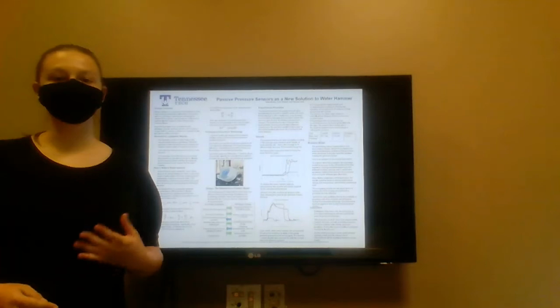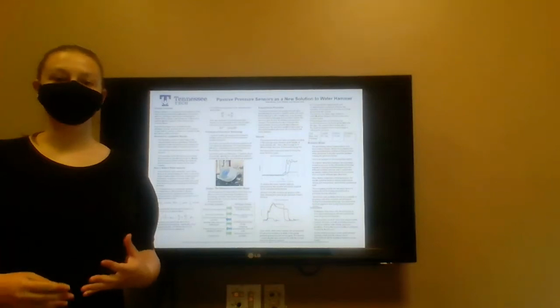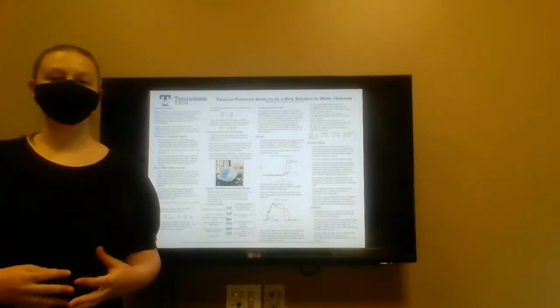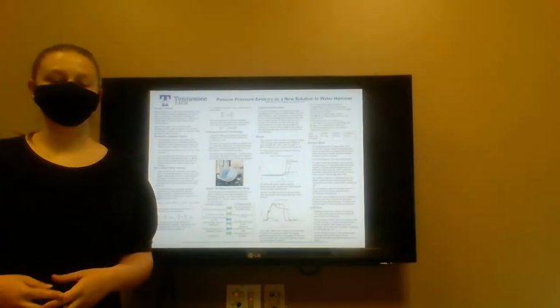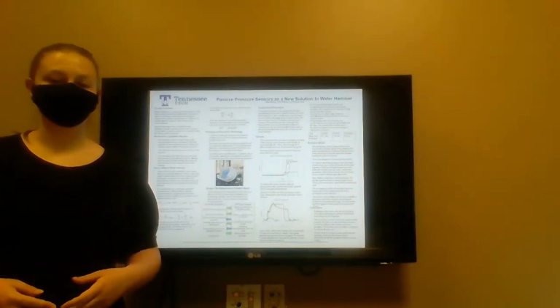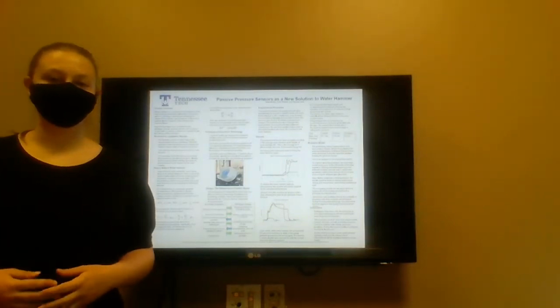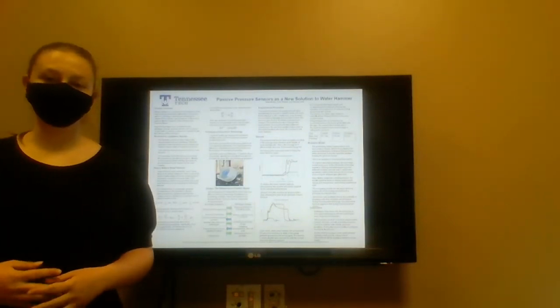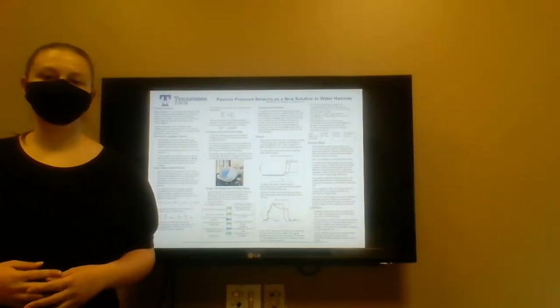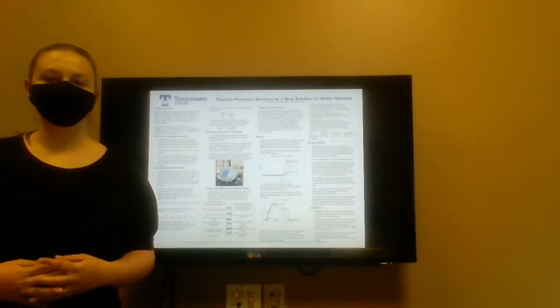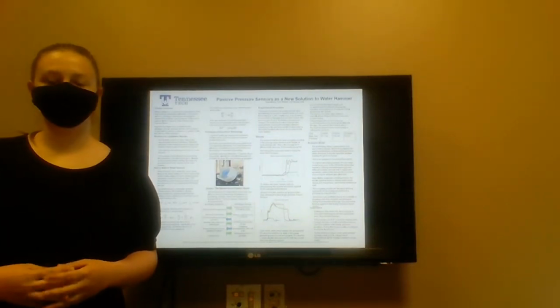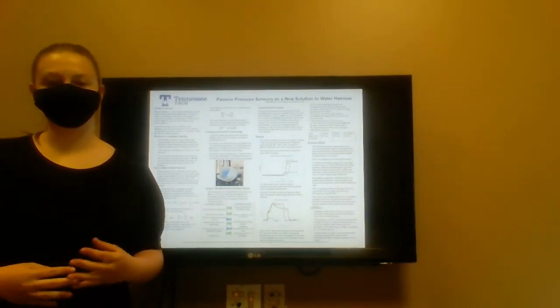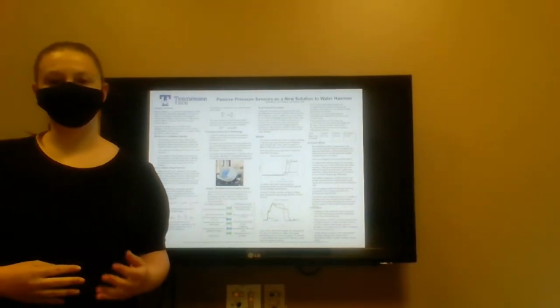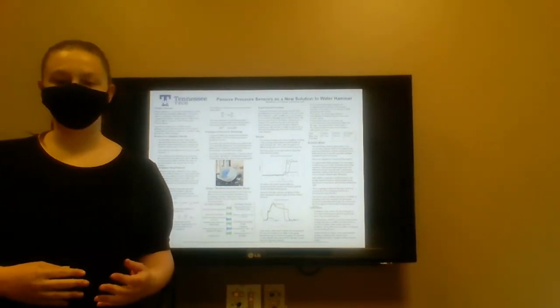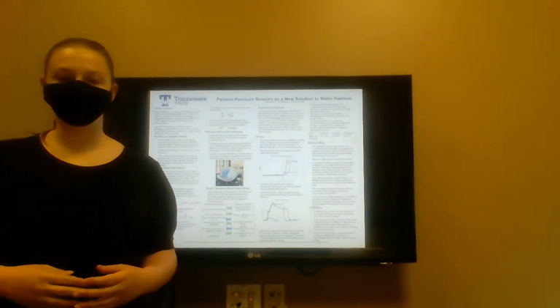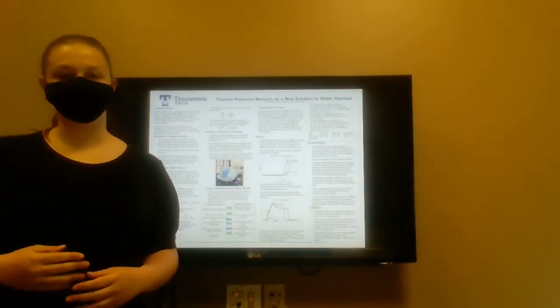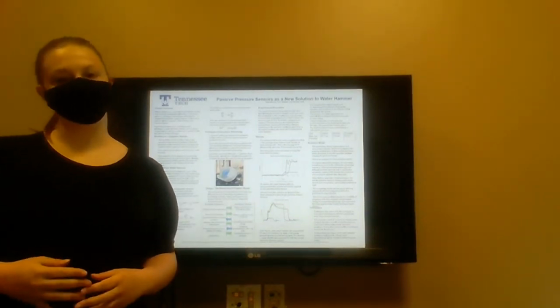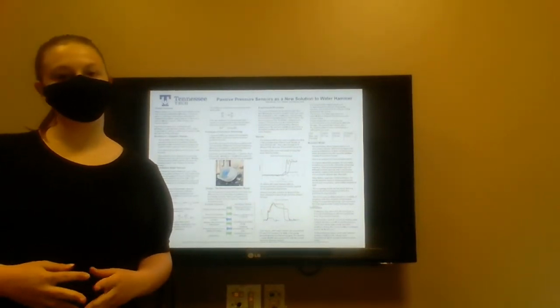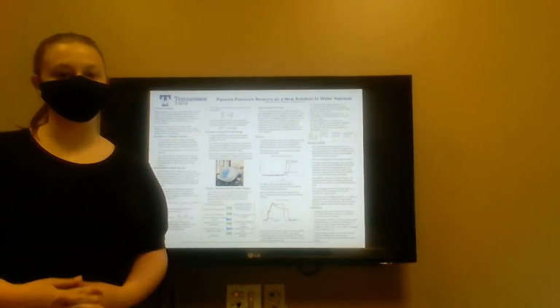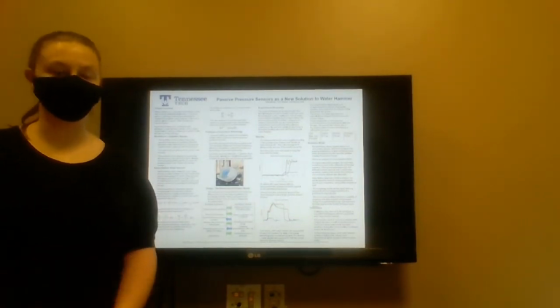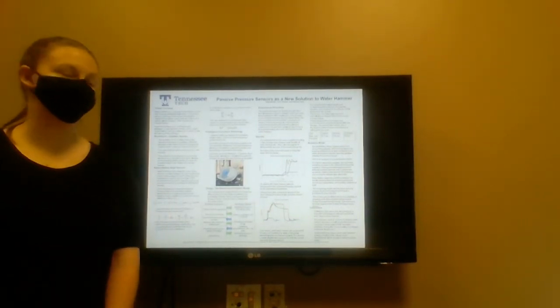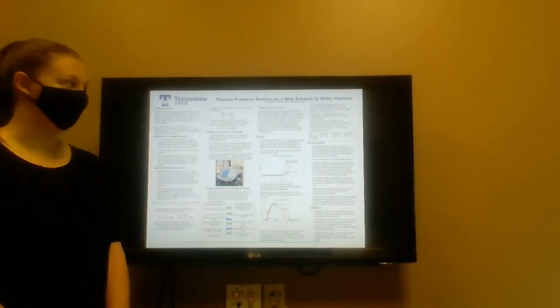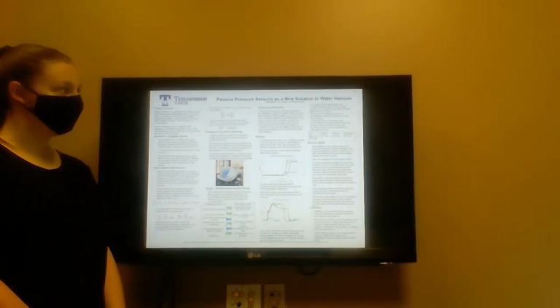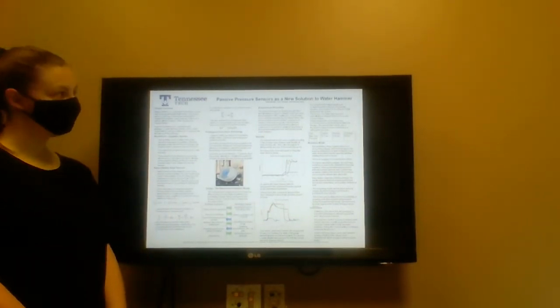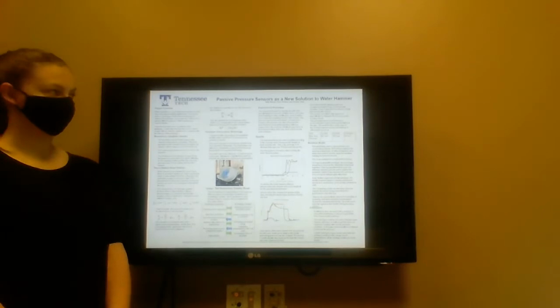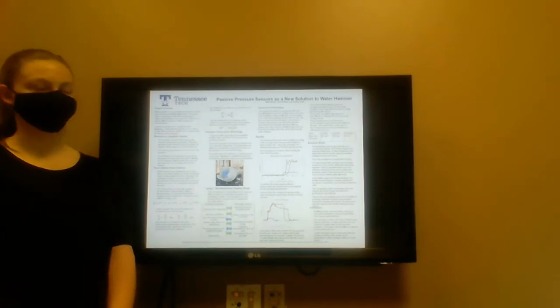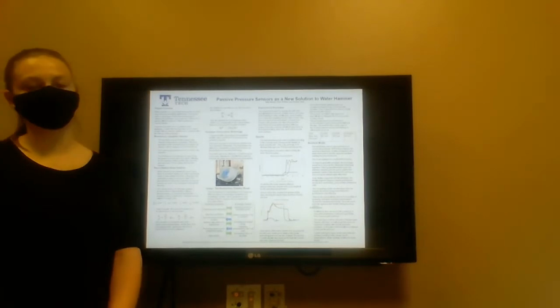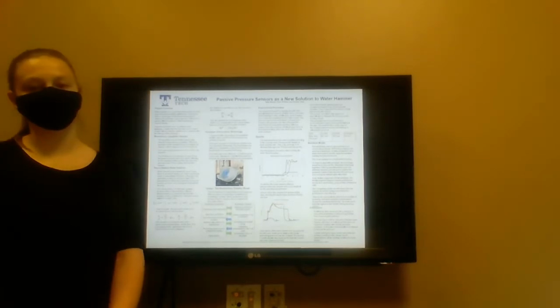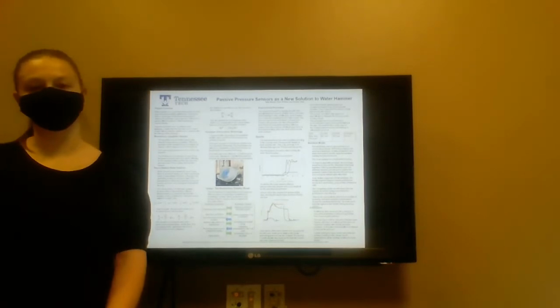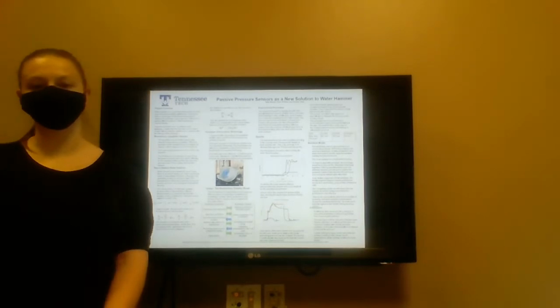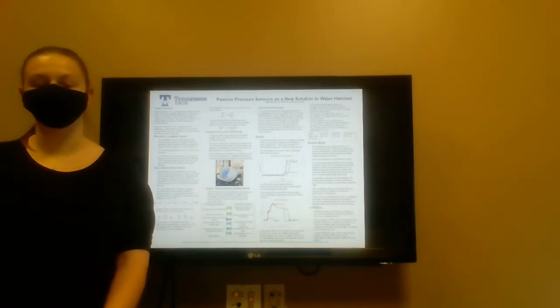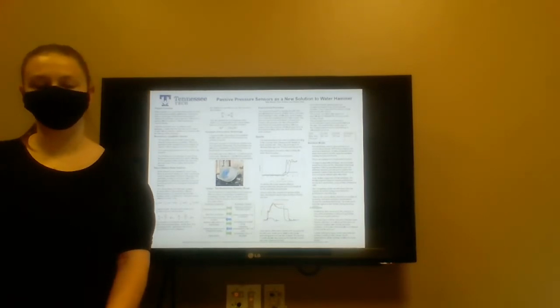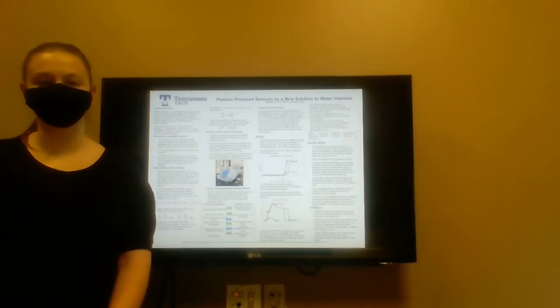Hello everyone, my name is Katie Melio, my partners are Carter Powers and Thomas Terry, and today we are looking at passive pressure sensors as a new solution to water hammer.